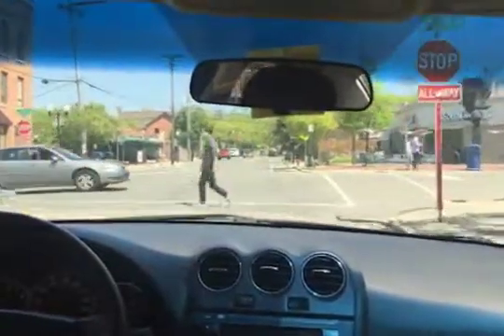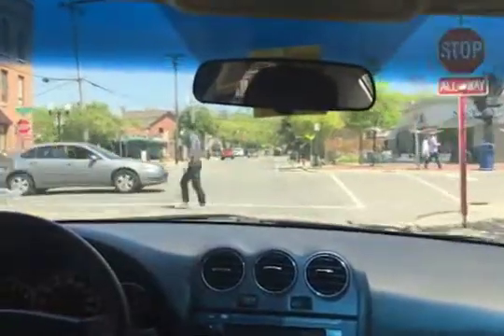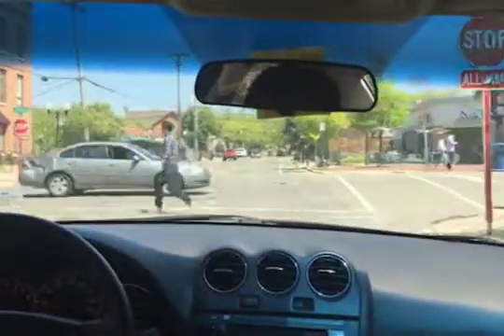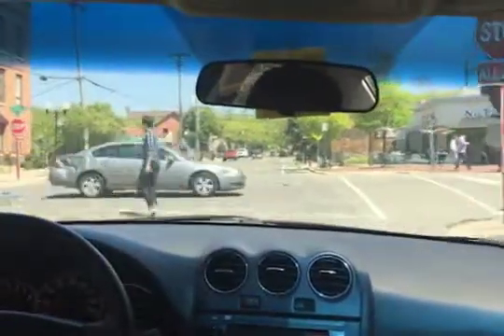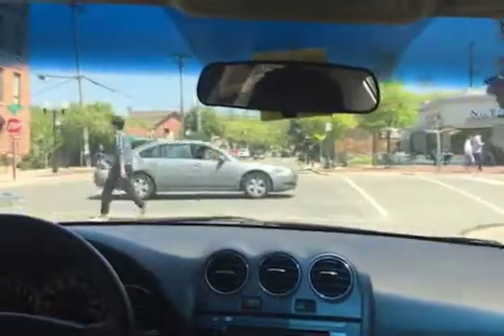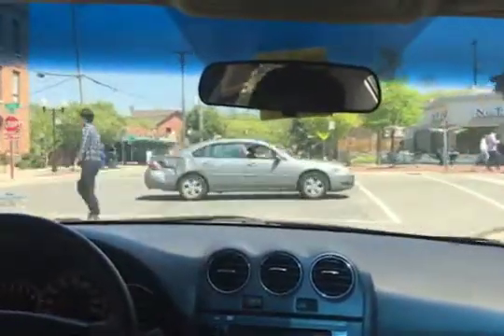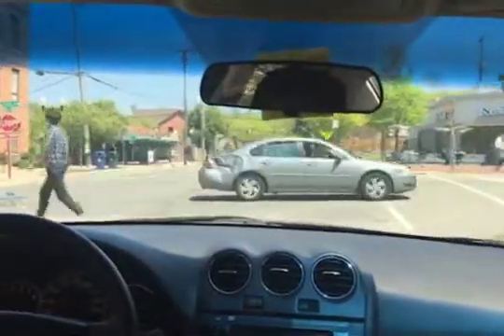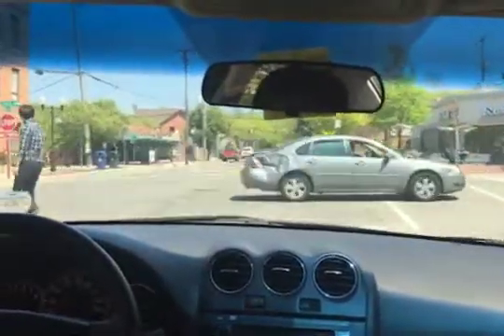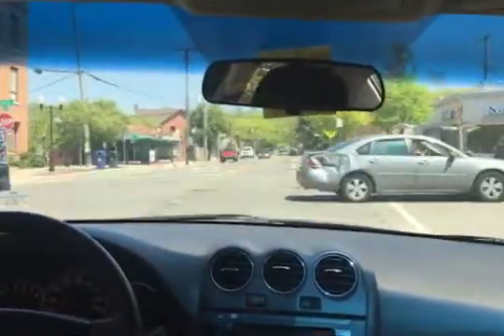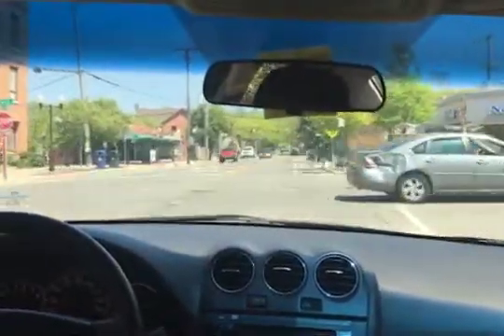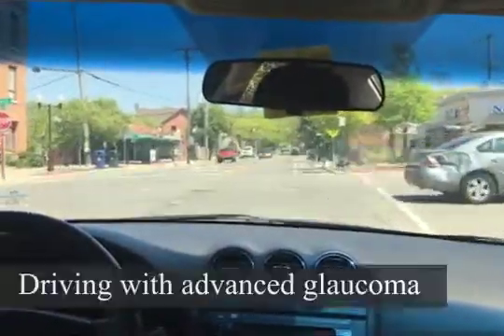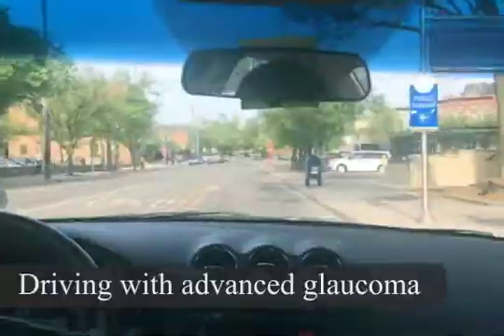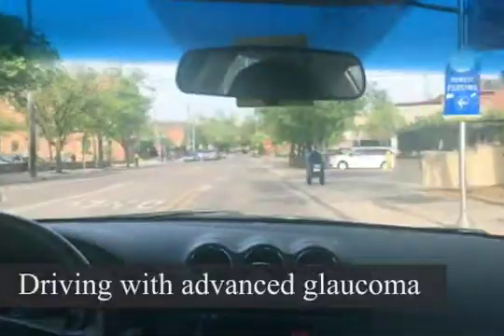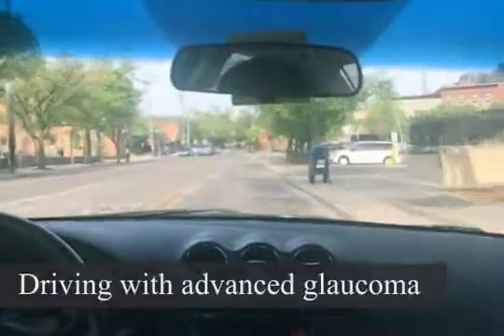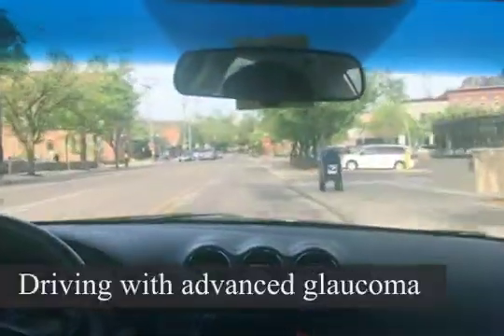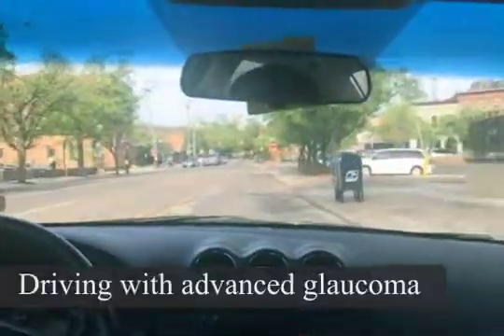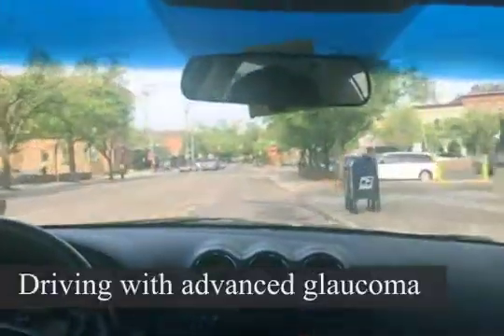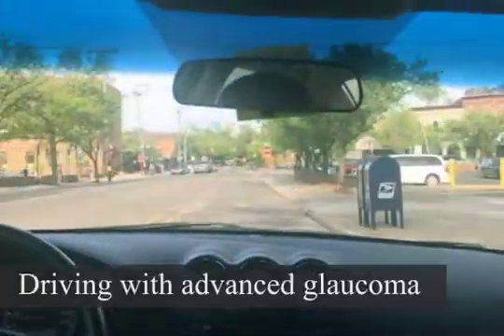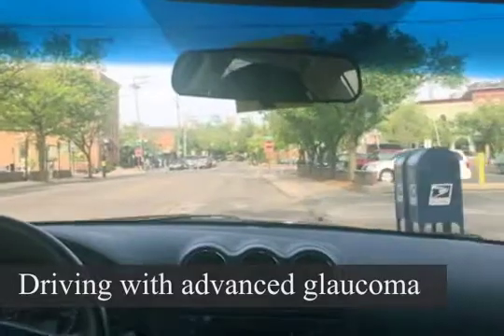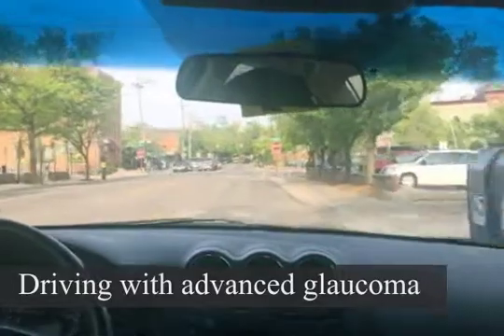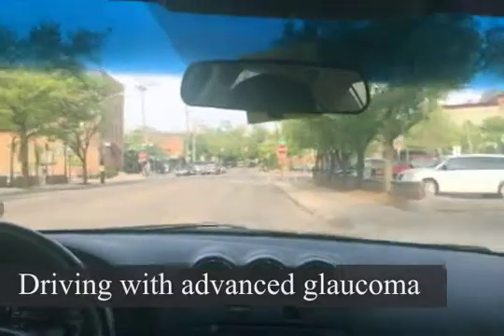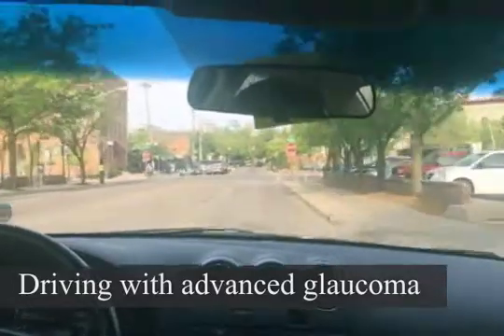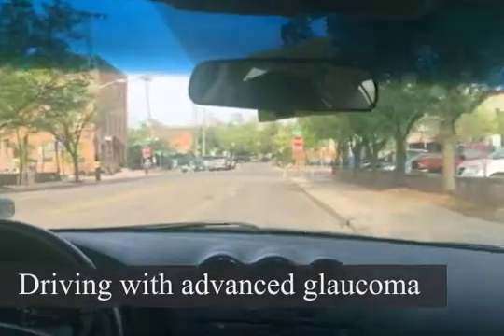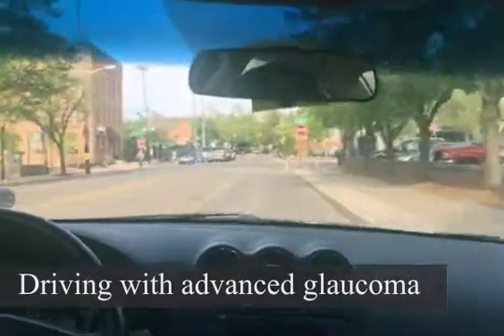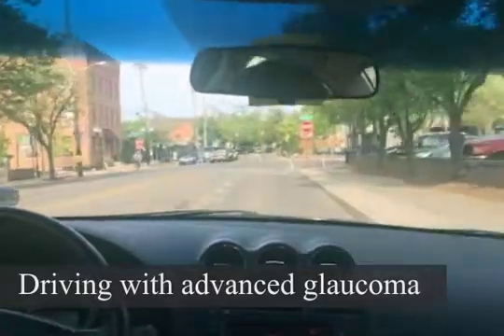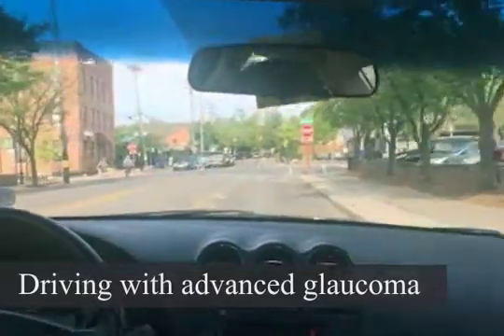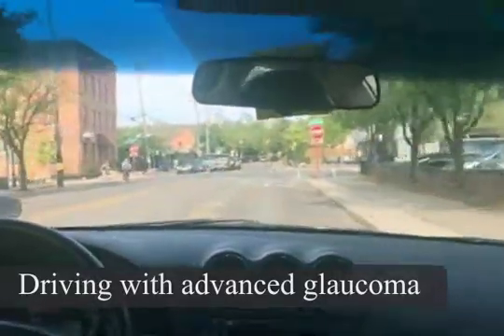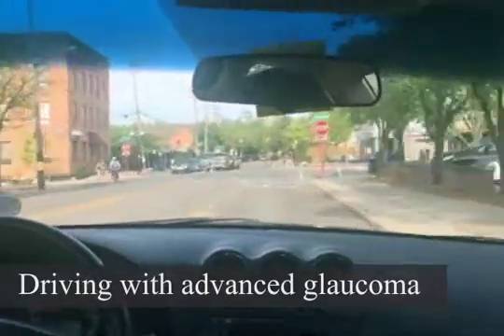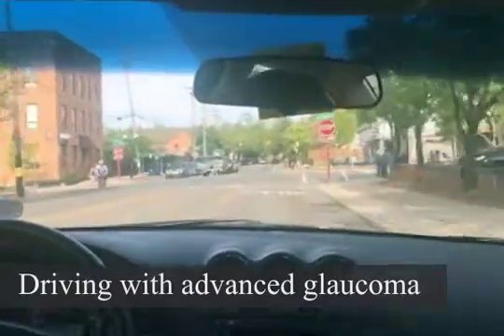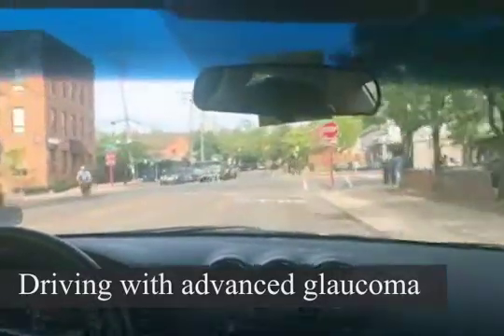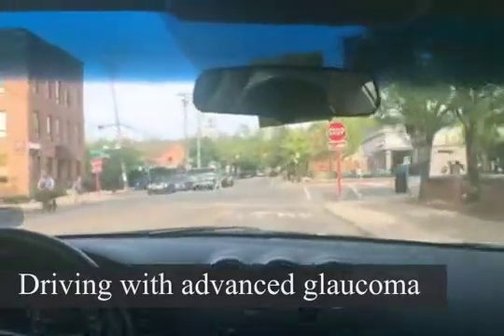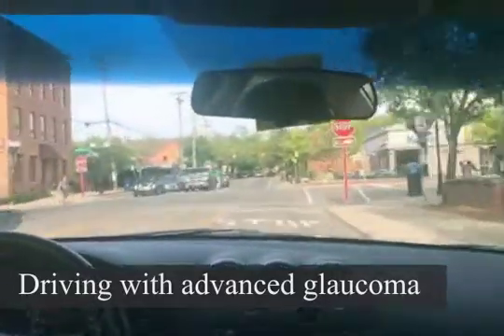Often, you are not even aware of the trouble the eye pressure has caused until the optic nerve is already badly damaged.